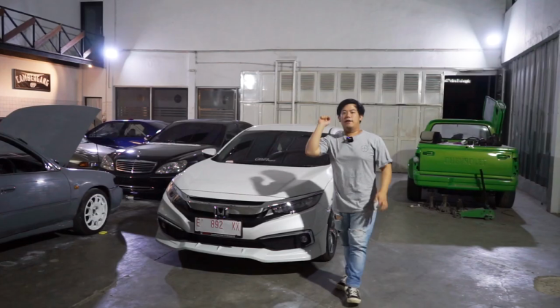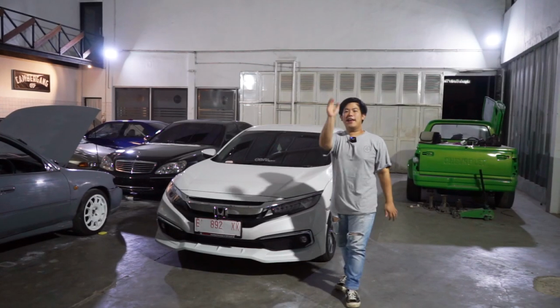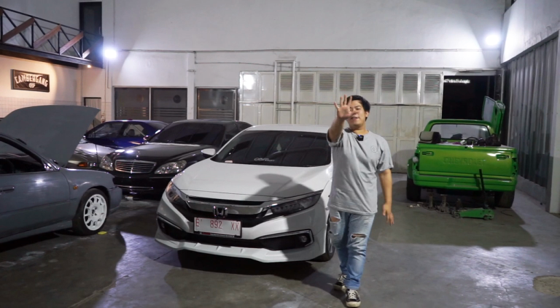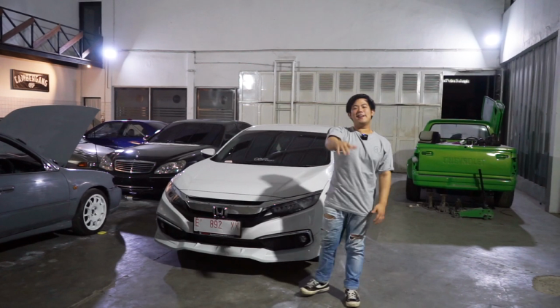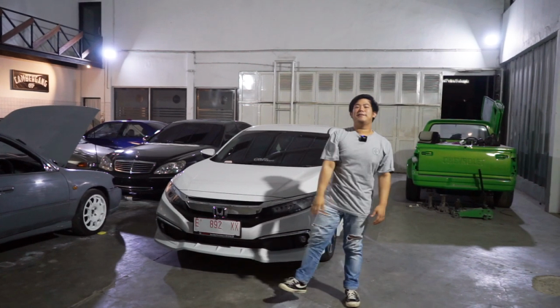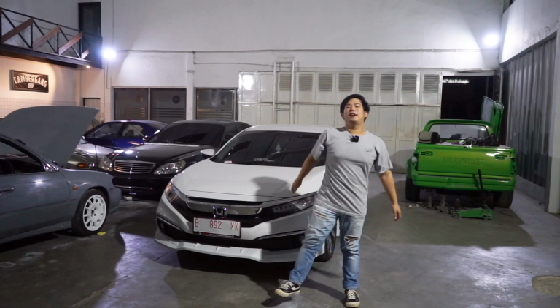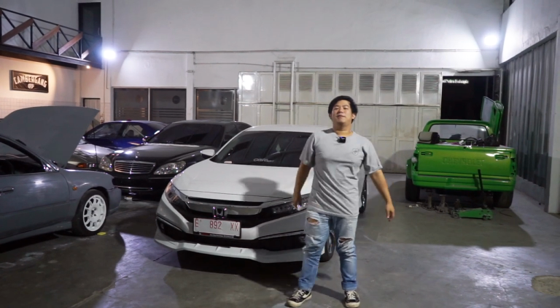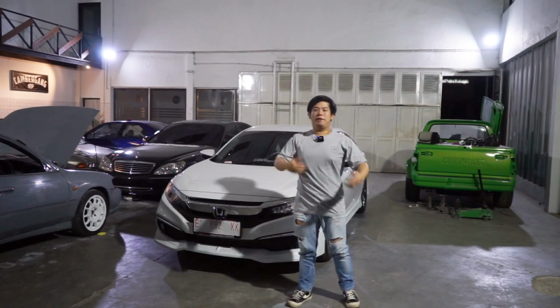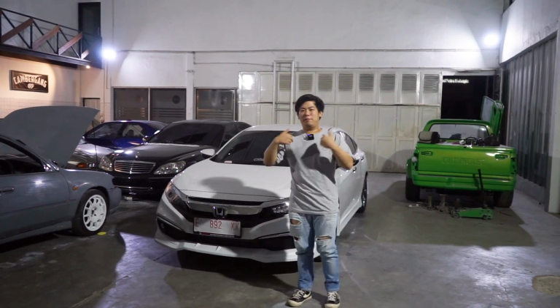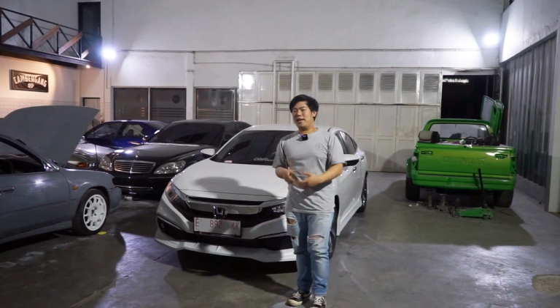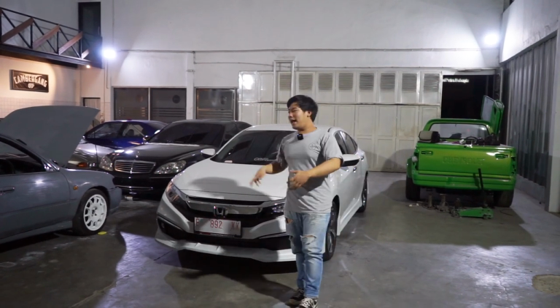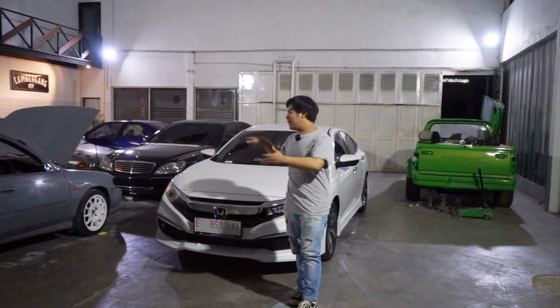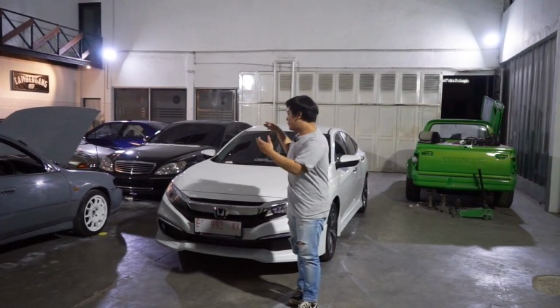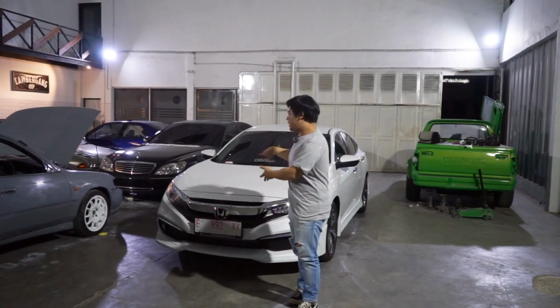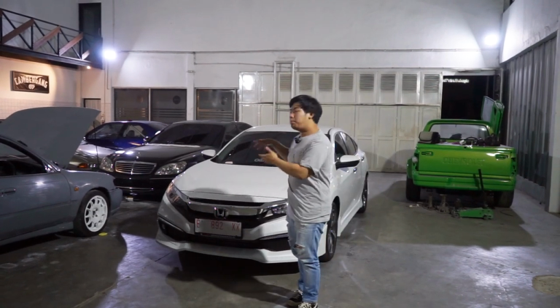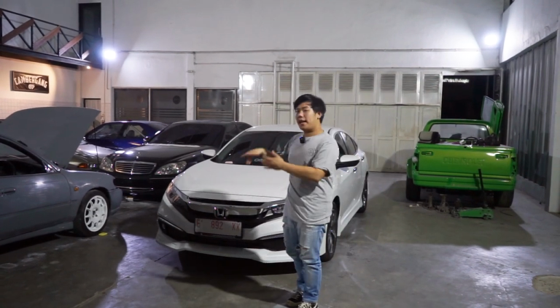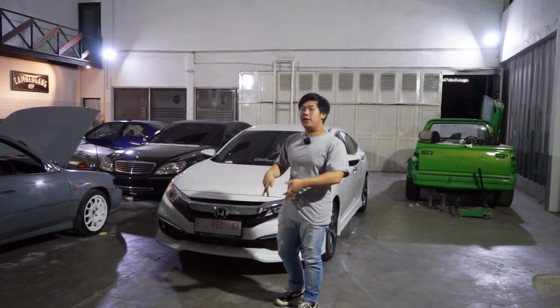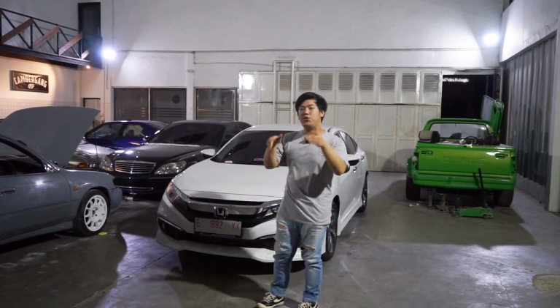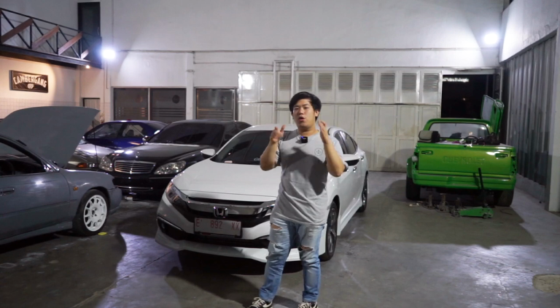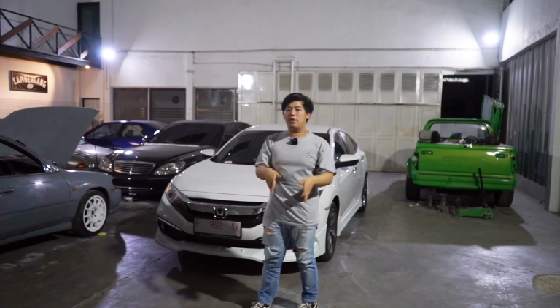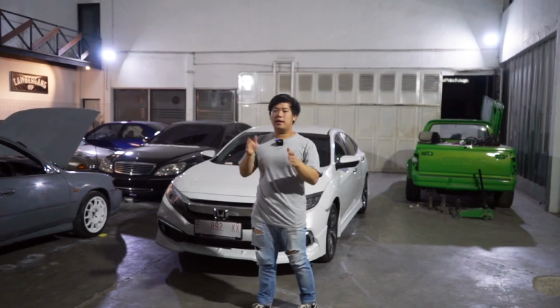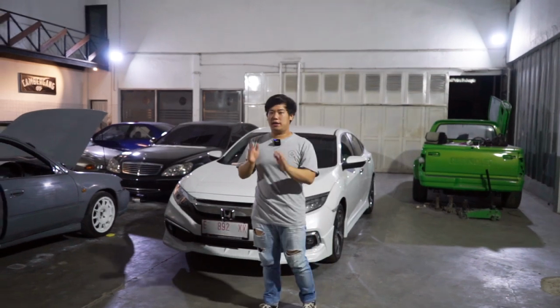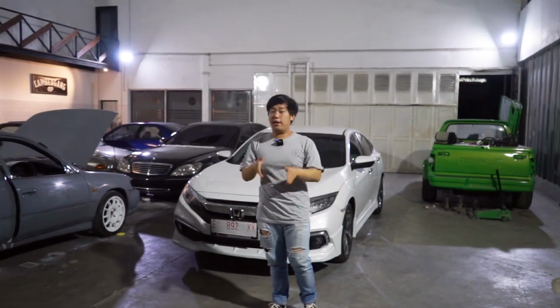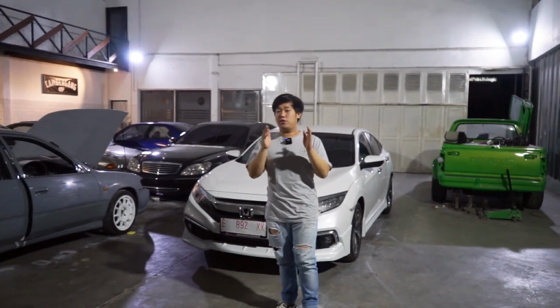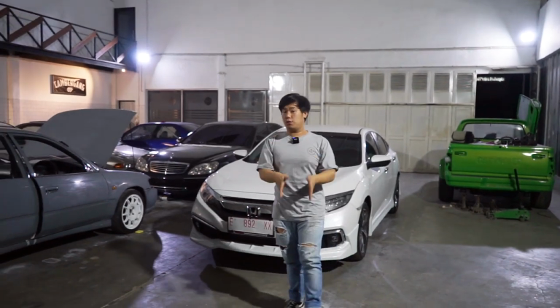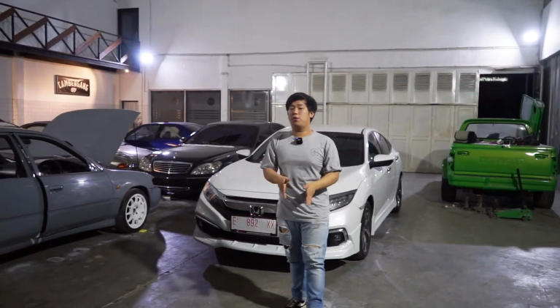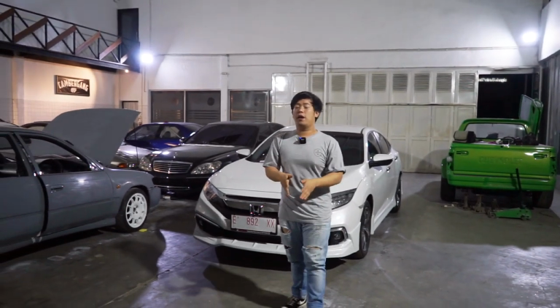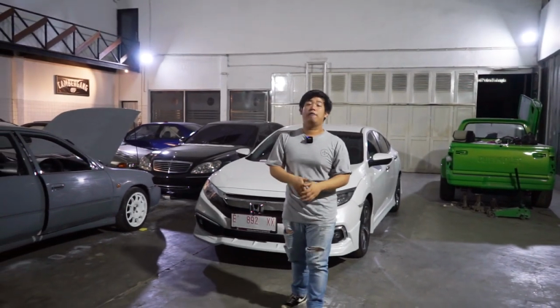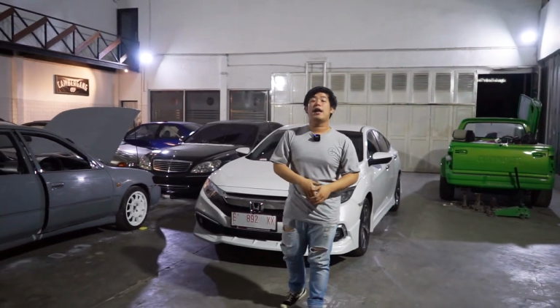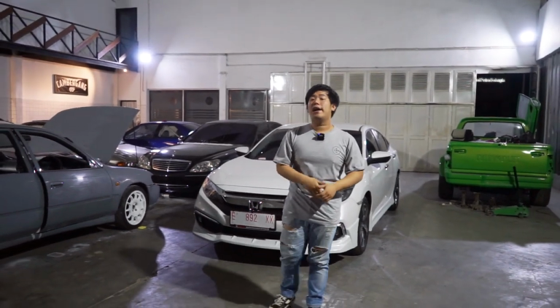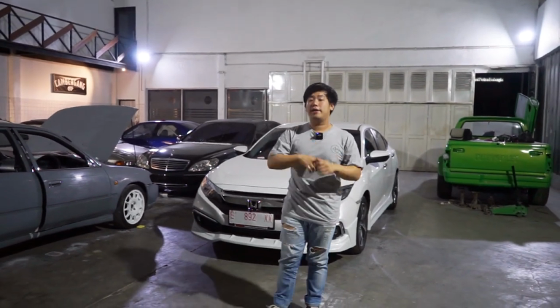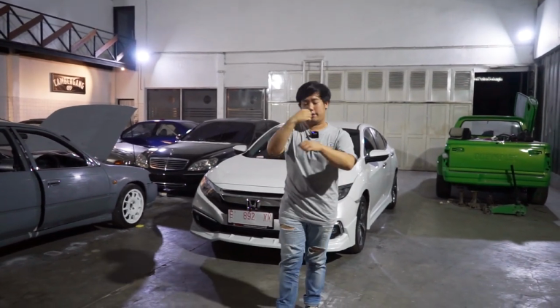Hello Earth, welcome back with me and this brand new Honda Civic Turbo. We are the Earth.